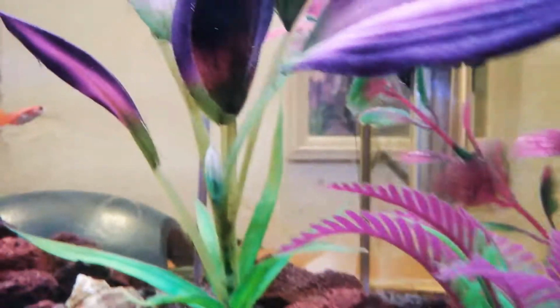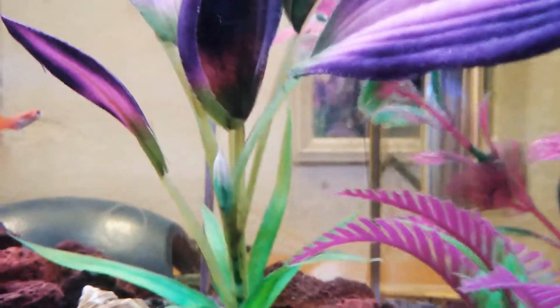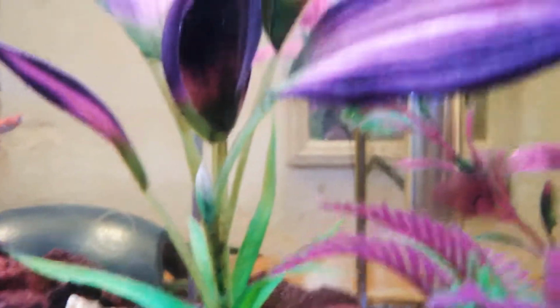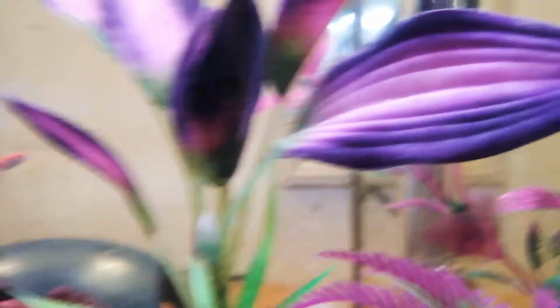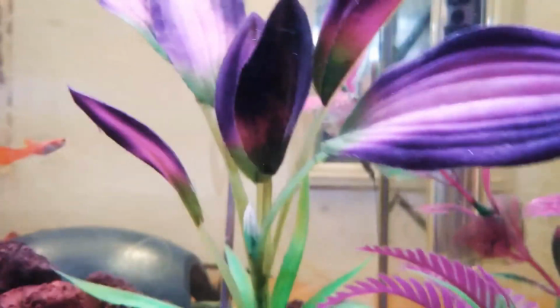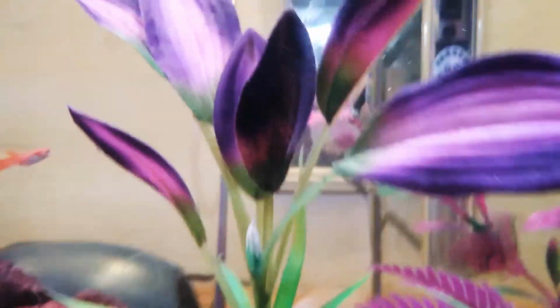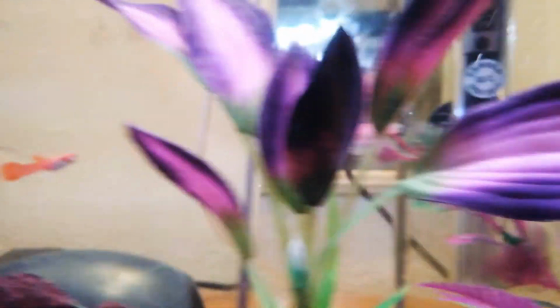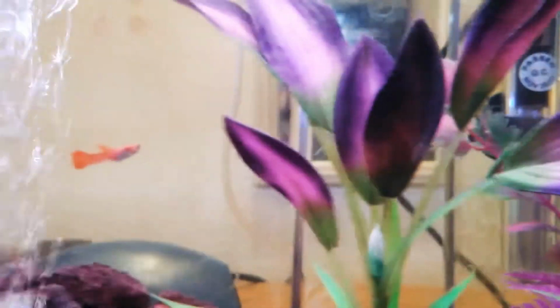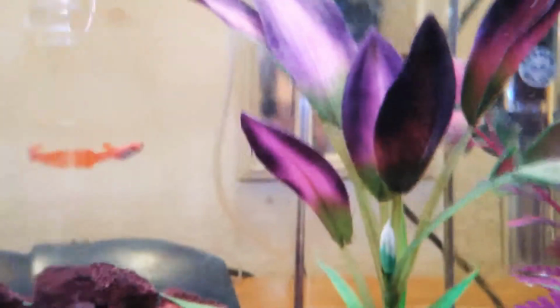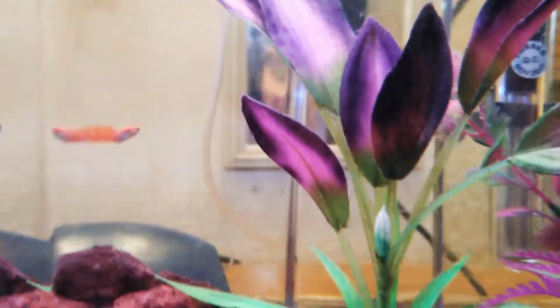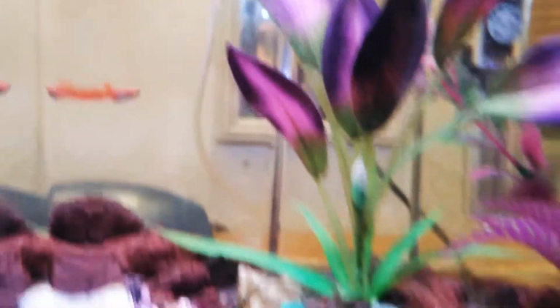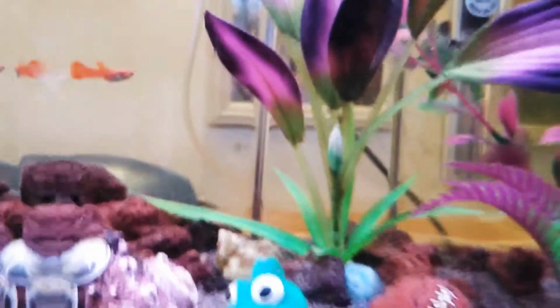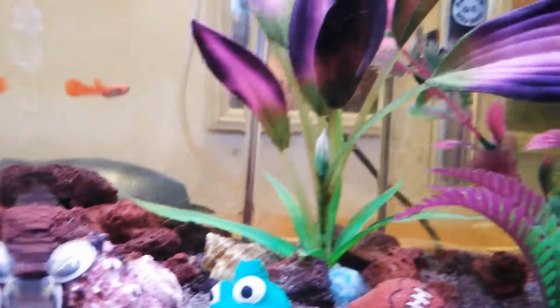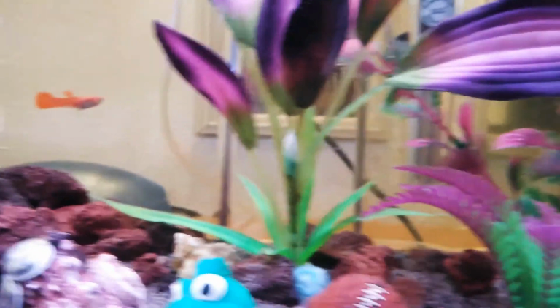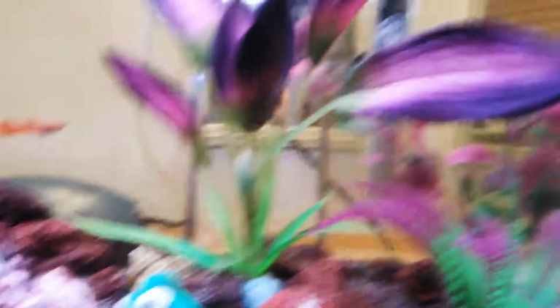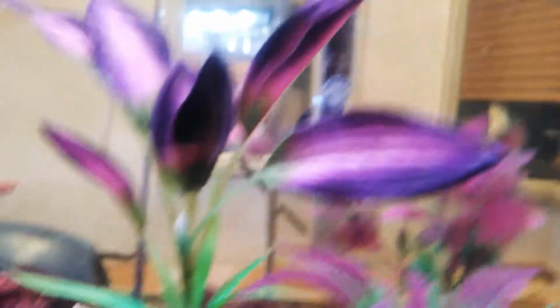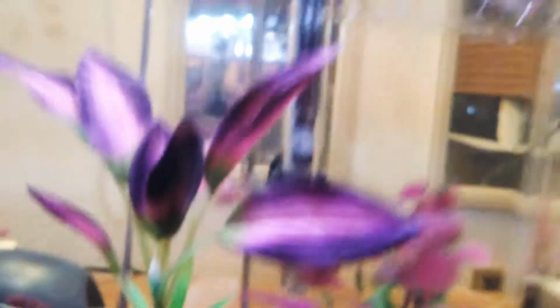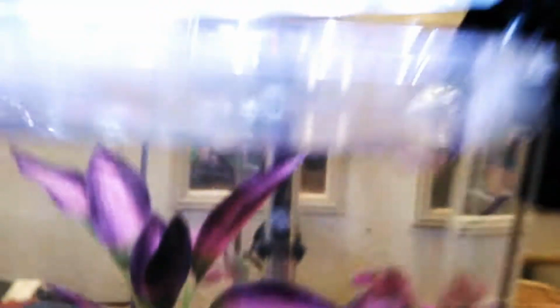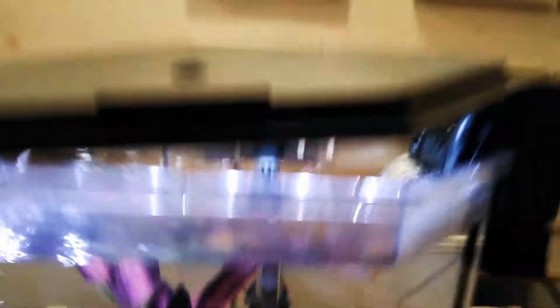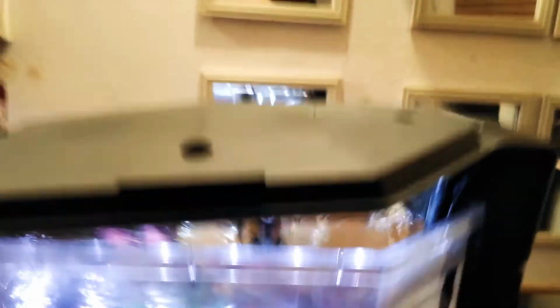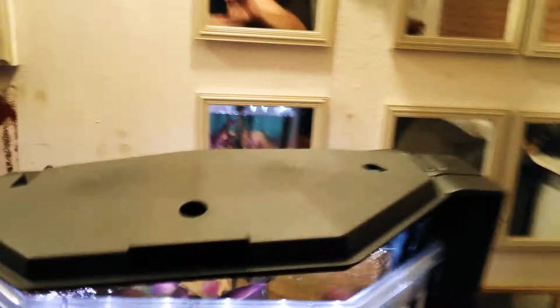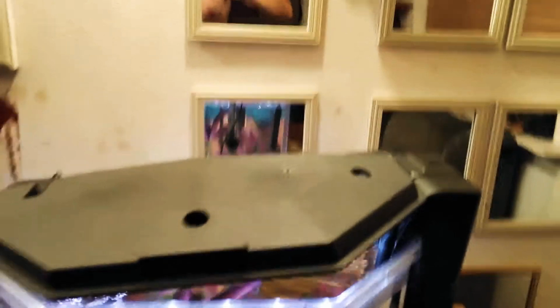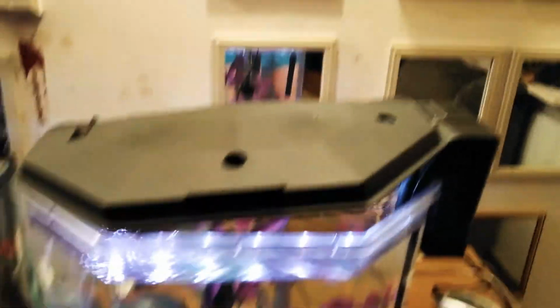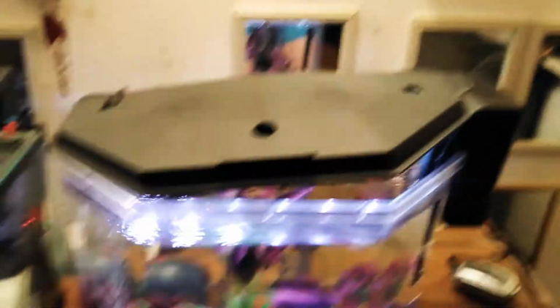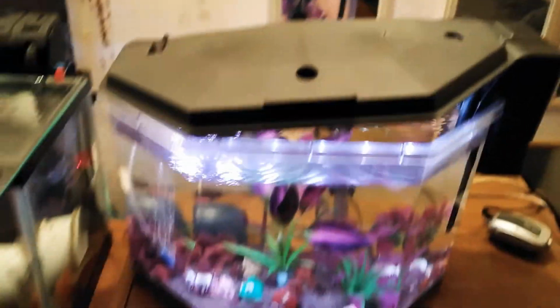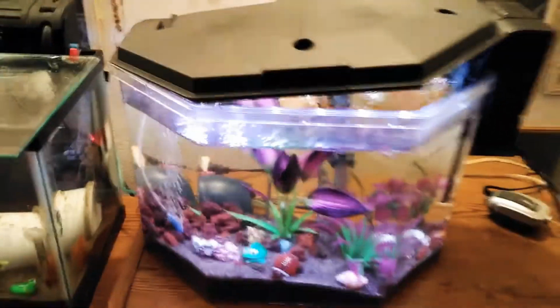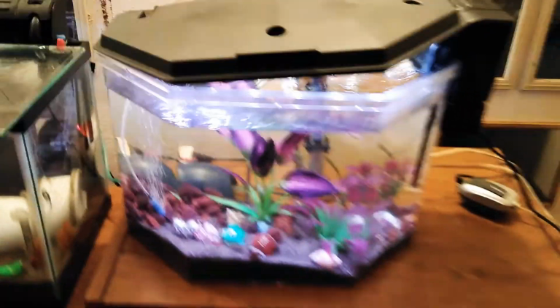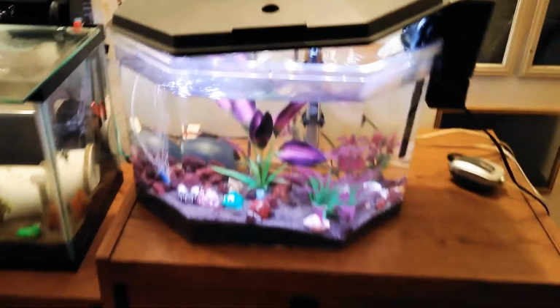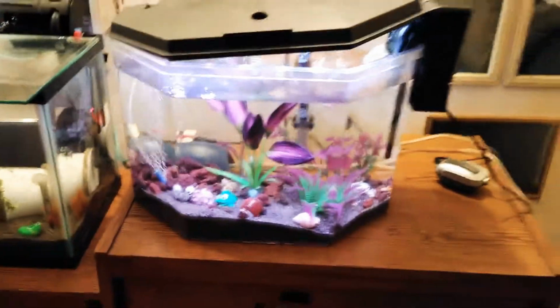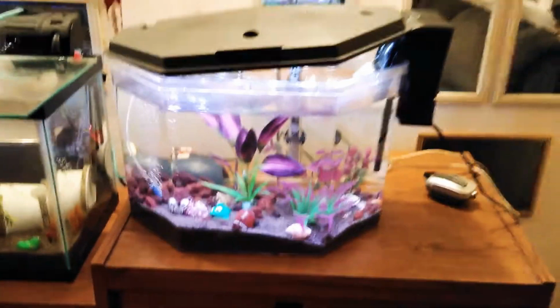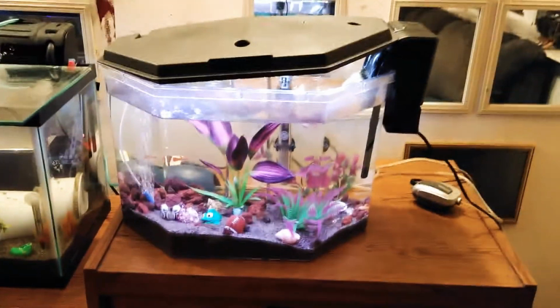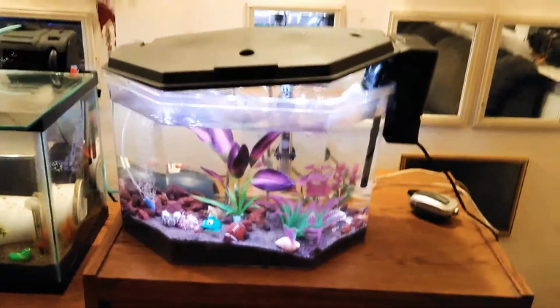We're waking everybody up — they don't like that too much. But anyway, I'm just making tanks and breeding.